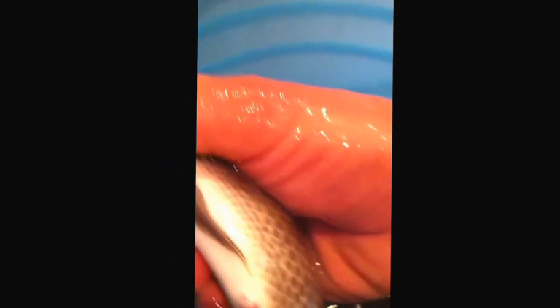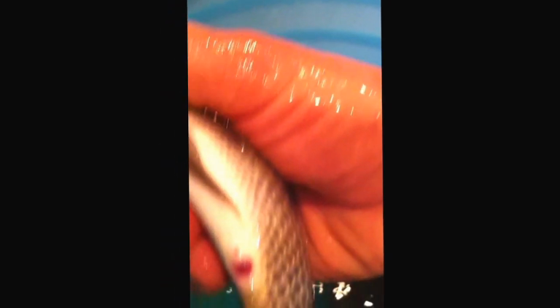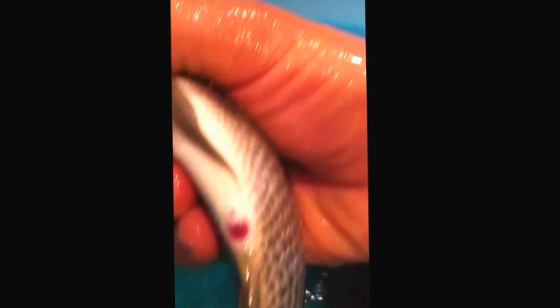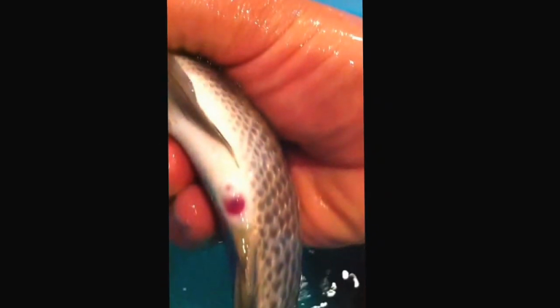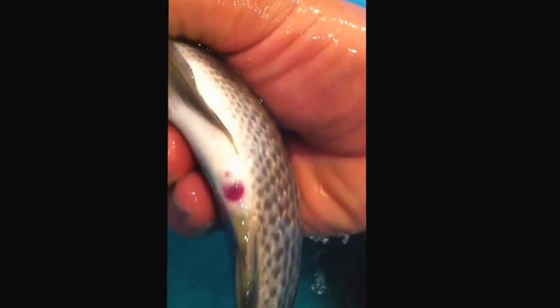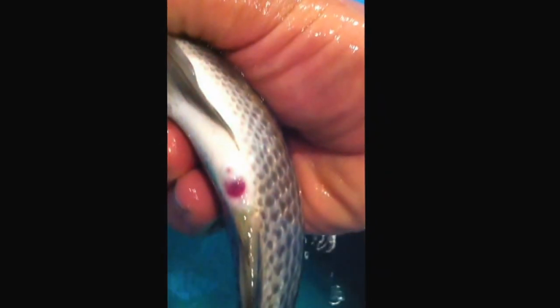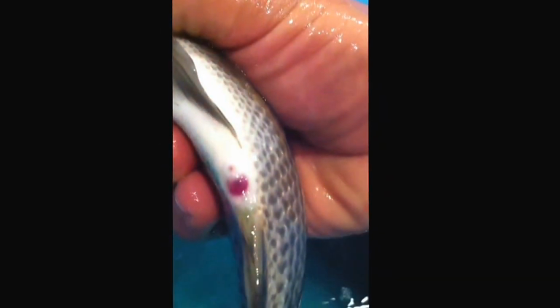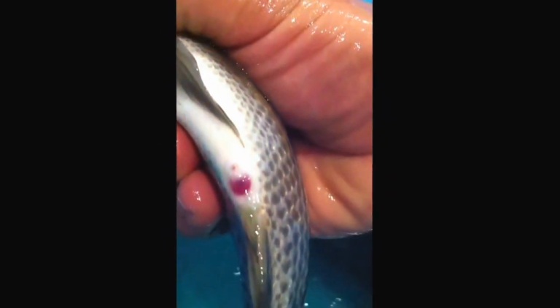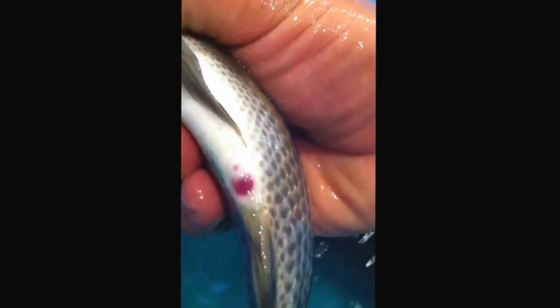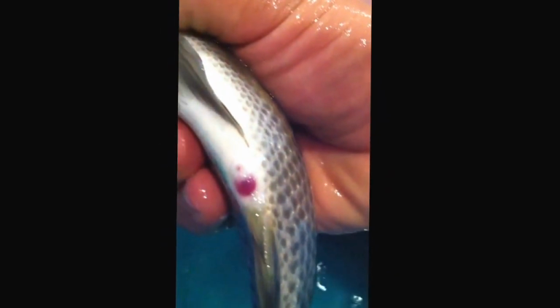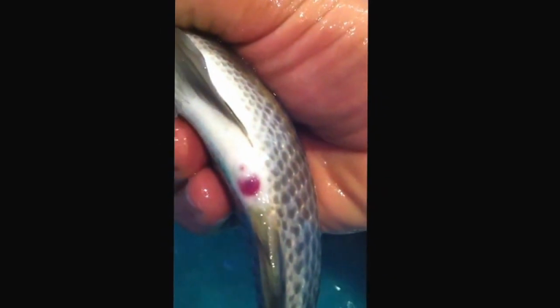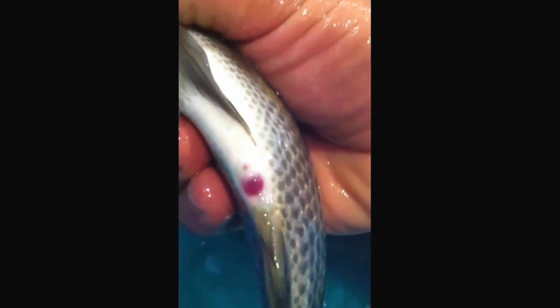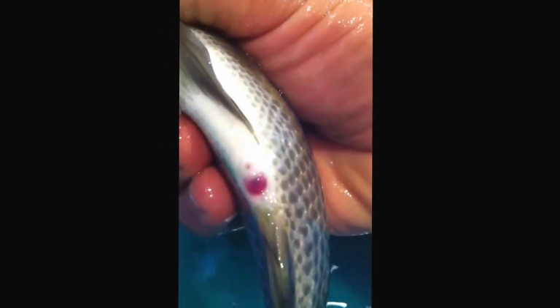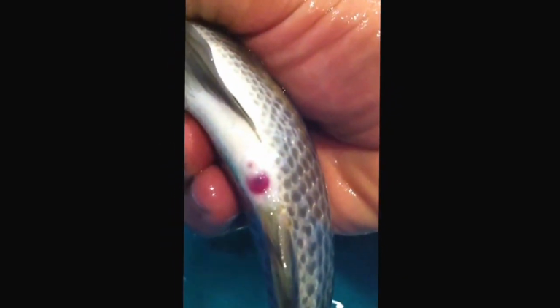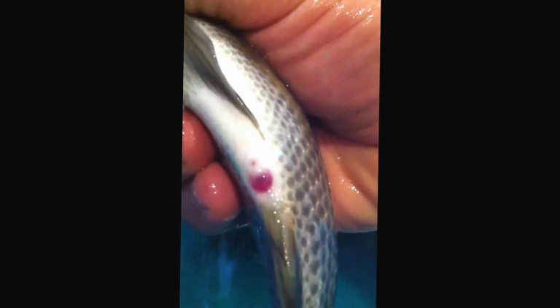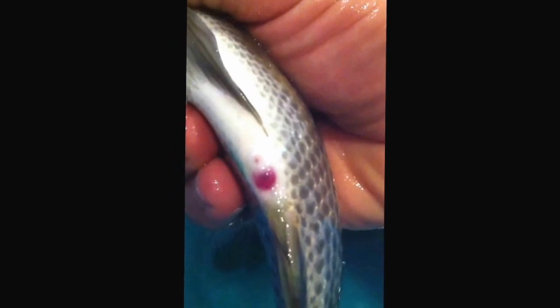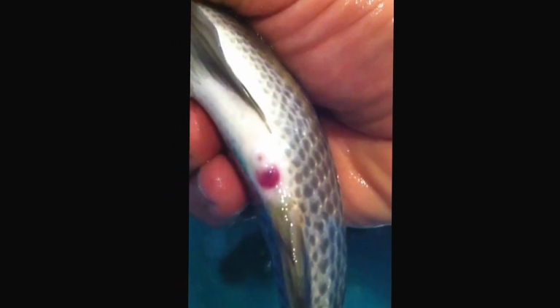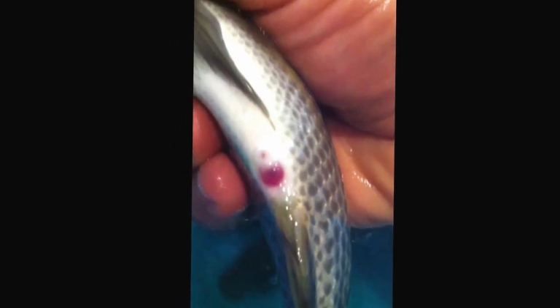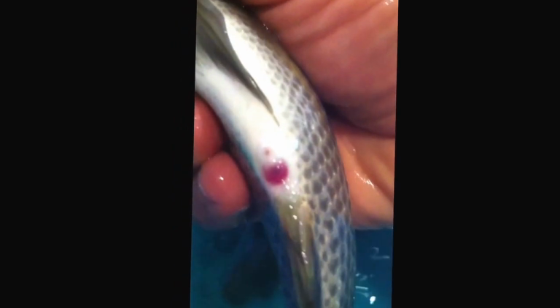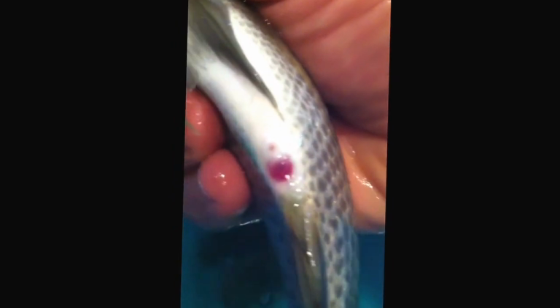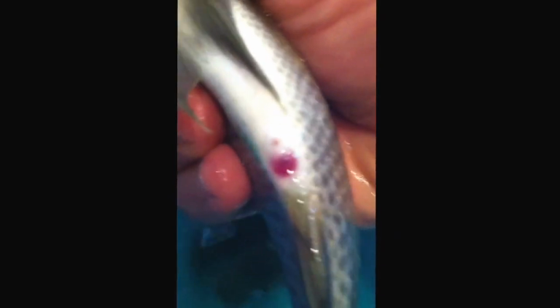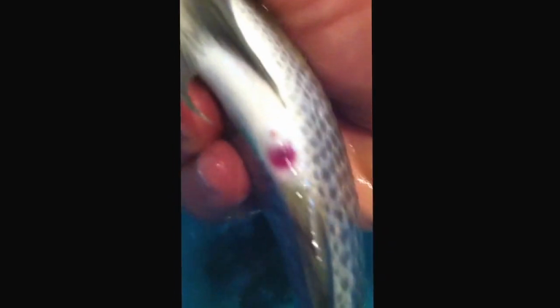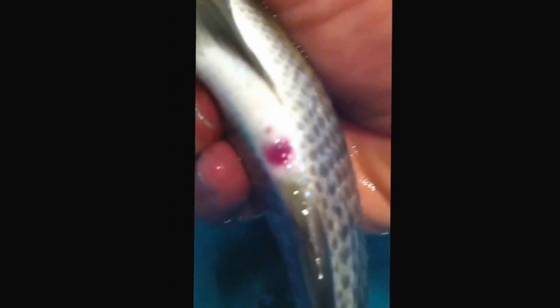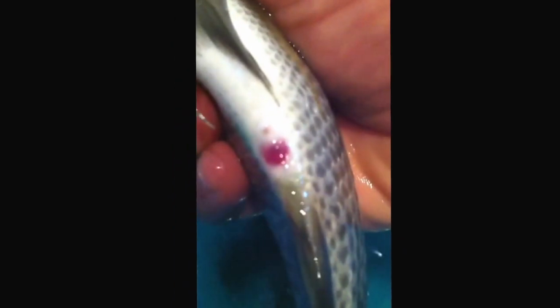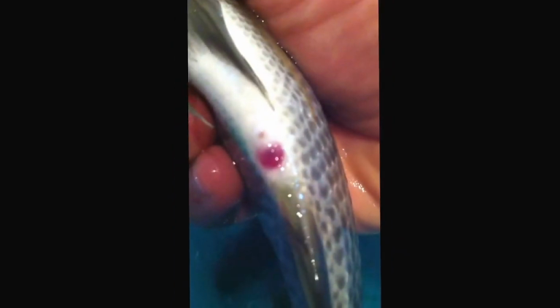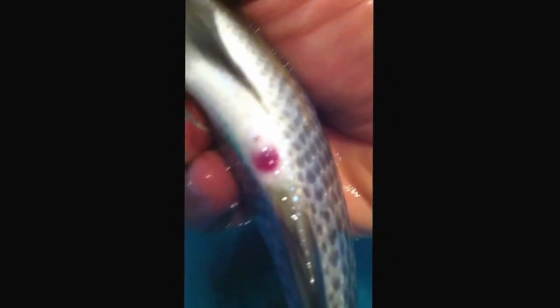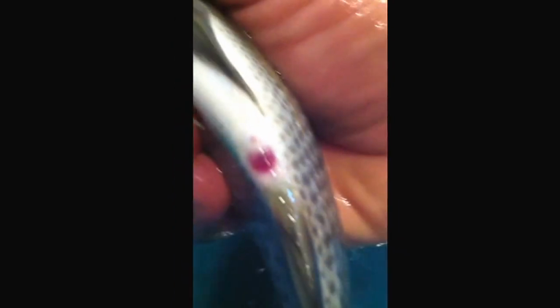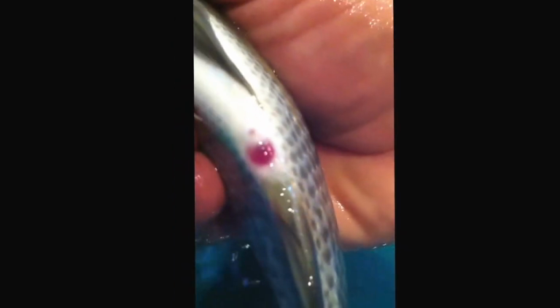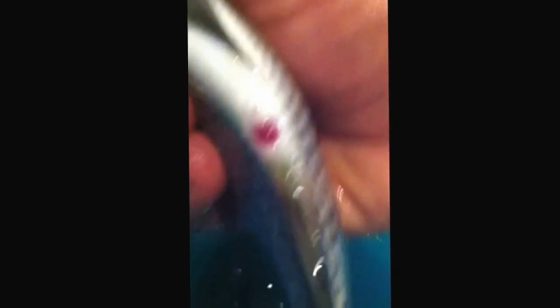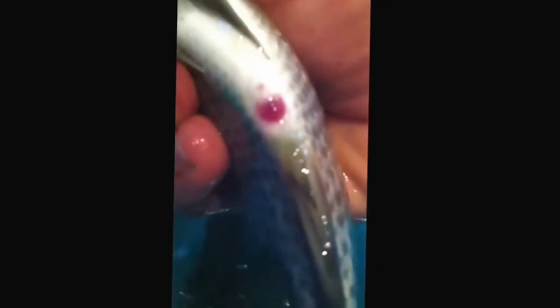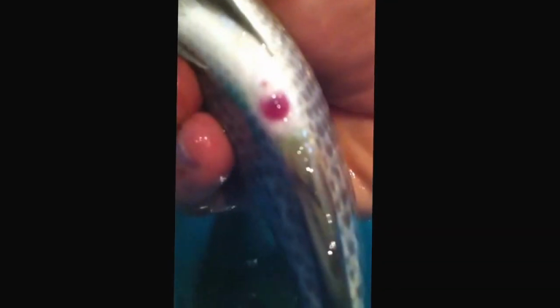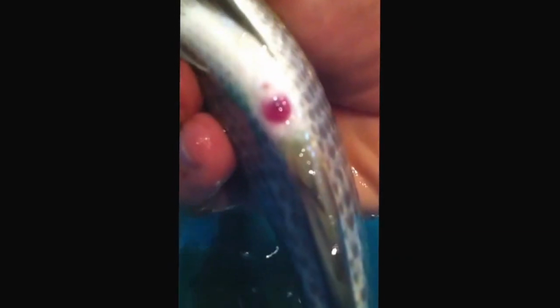This one — she's all red. Not quite sure why.